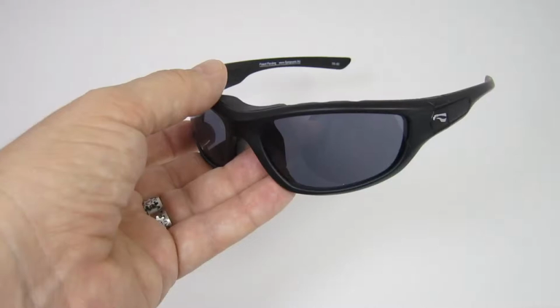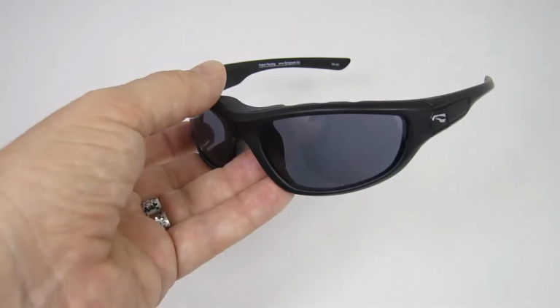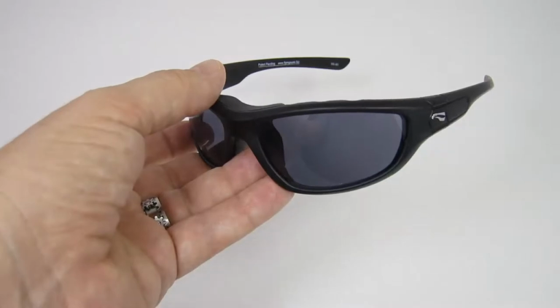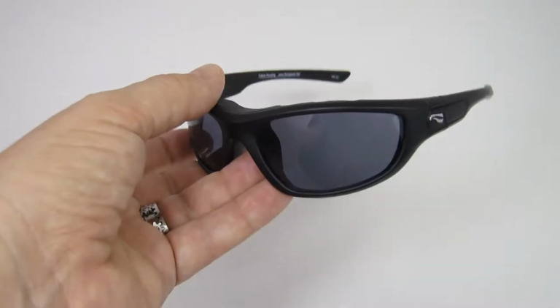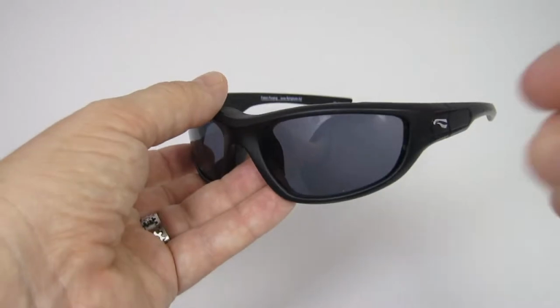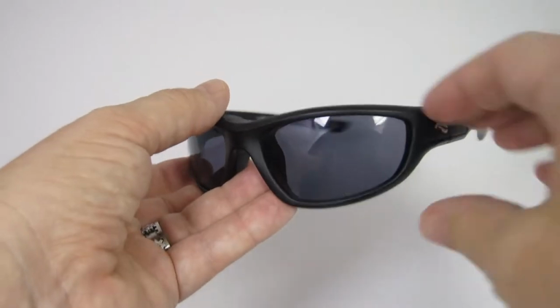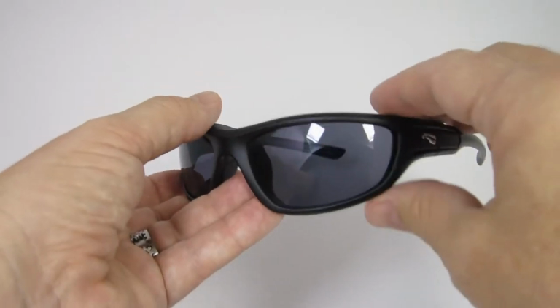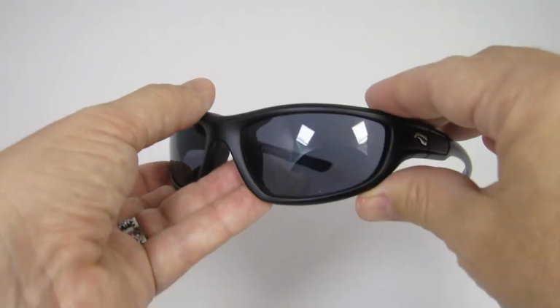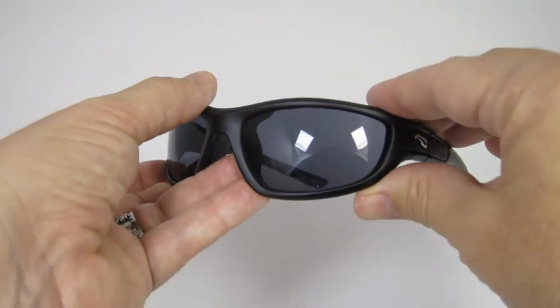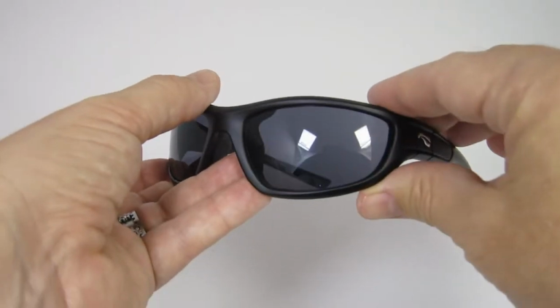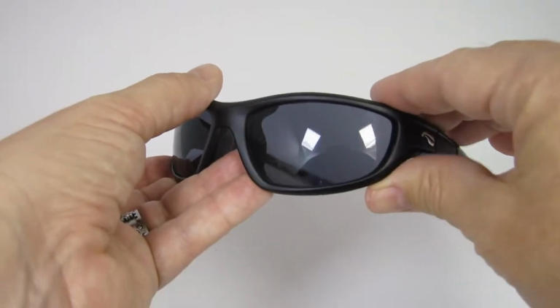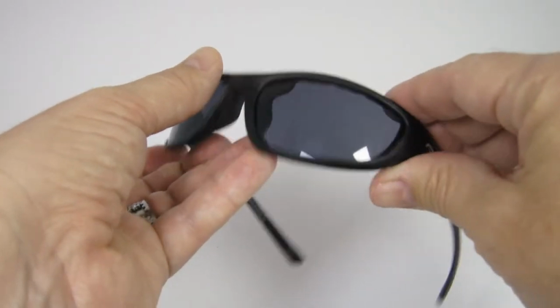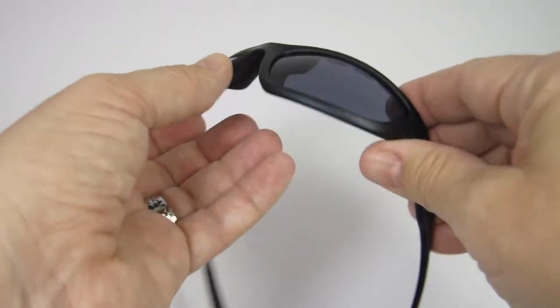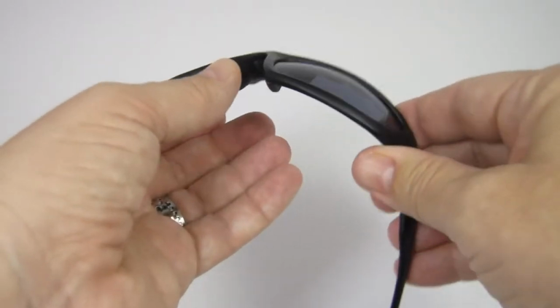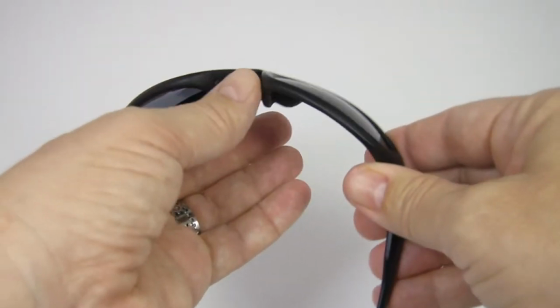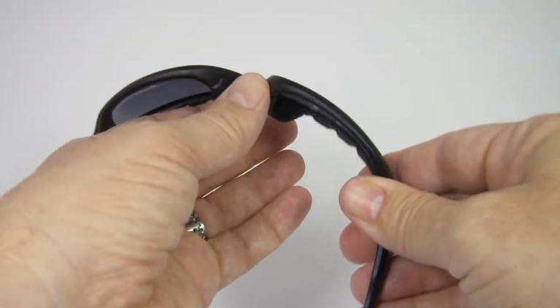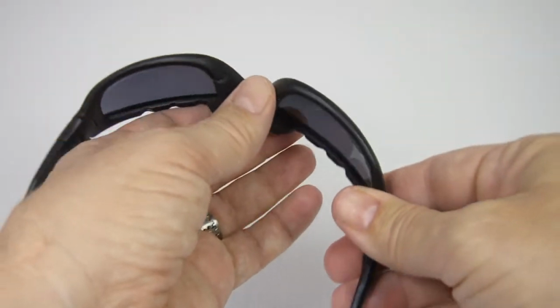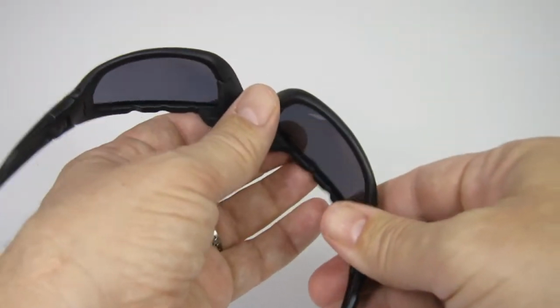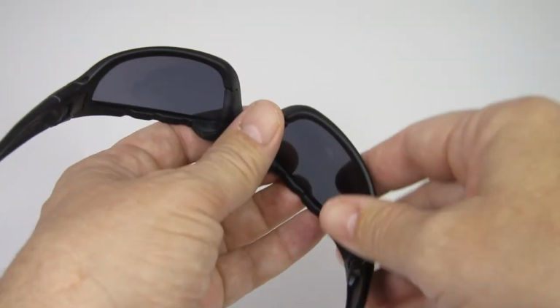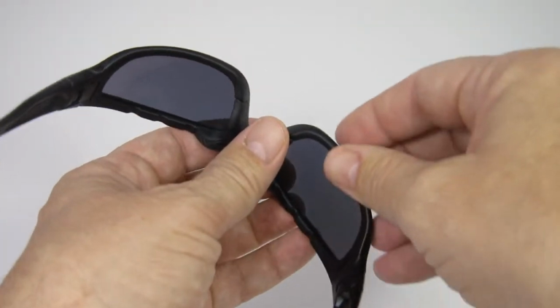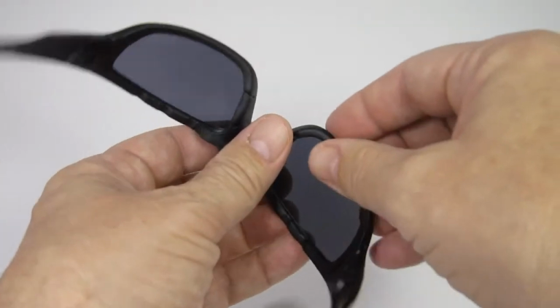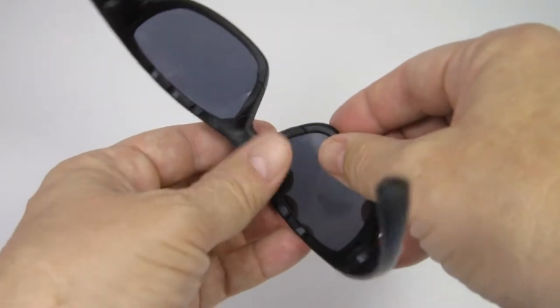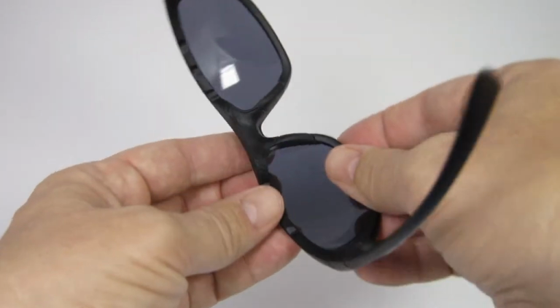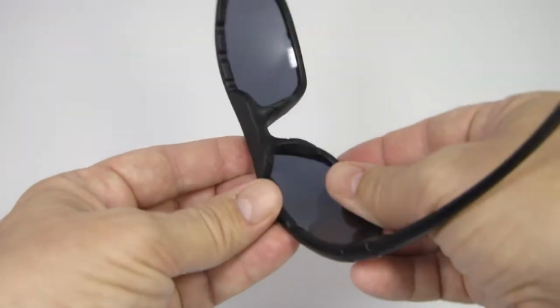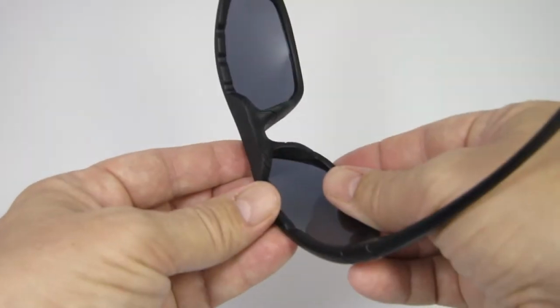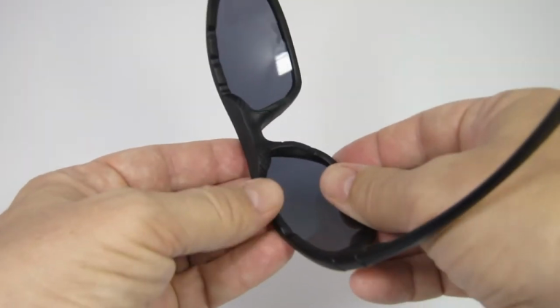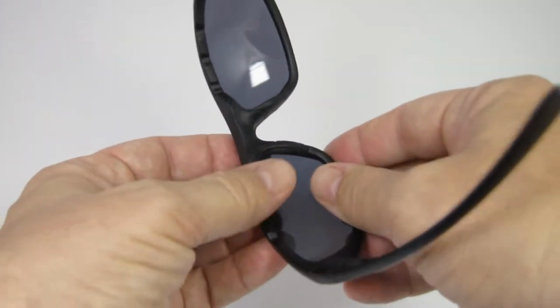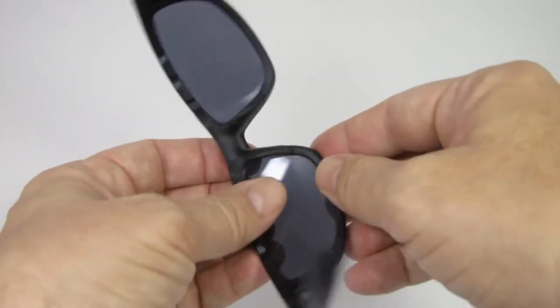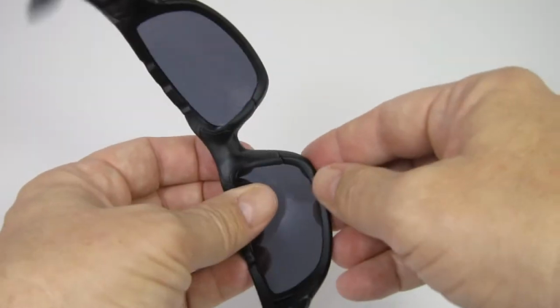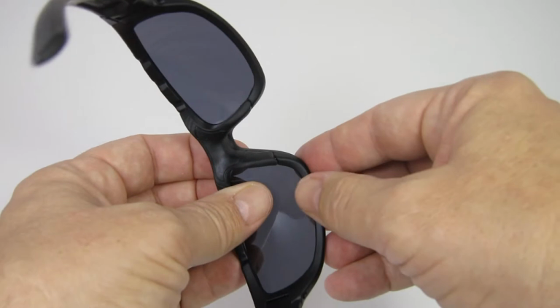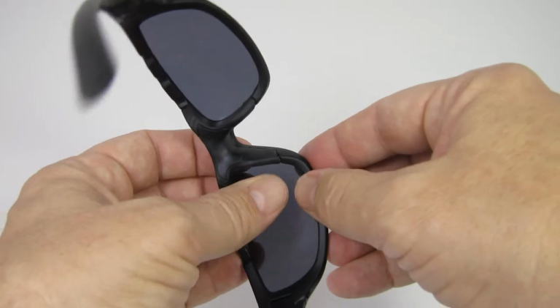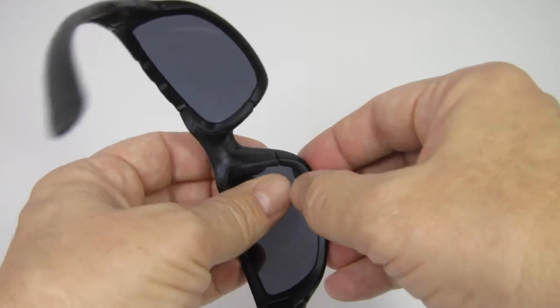To remove your Flying Eyes lenses, just press very firmly on the inside of each lens near the bridge and they'll pop right out.